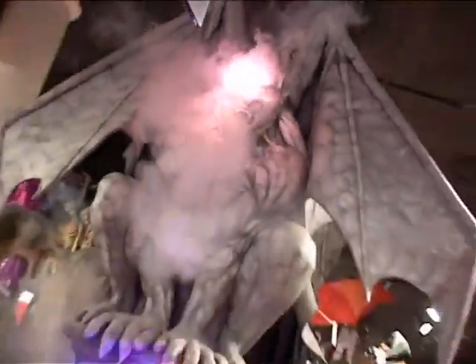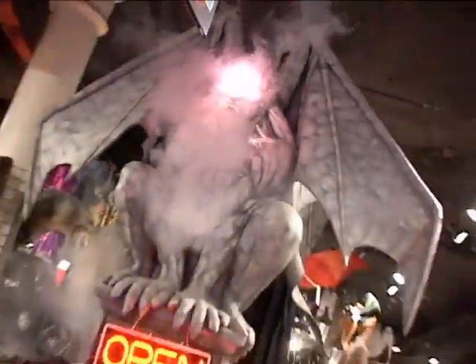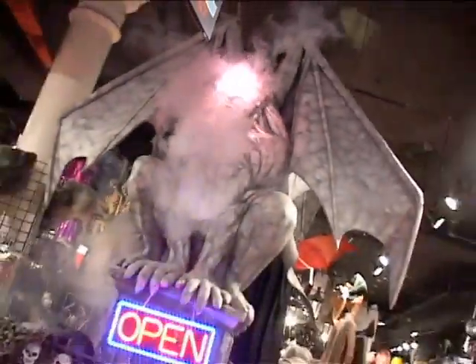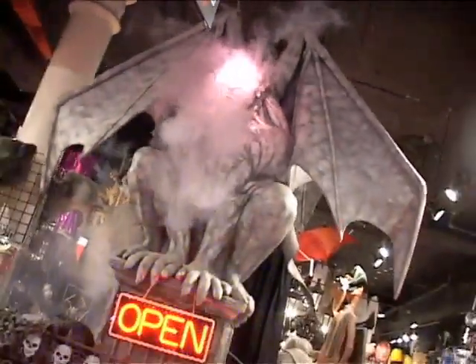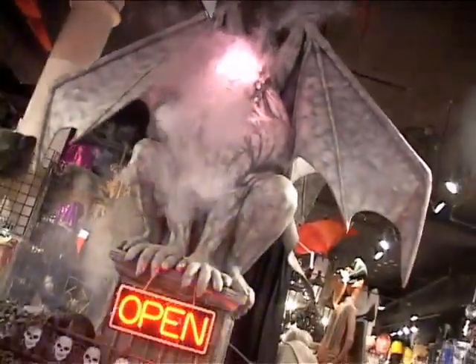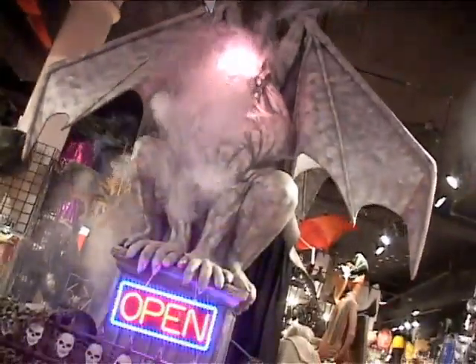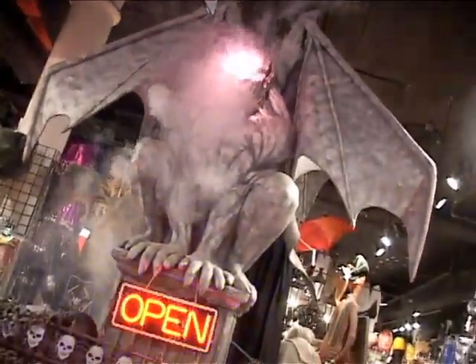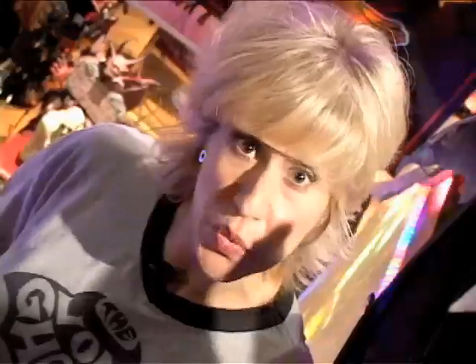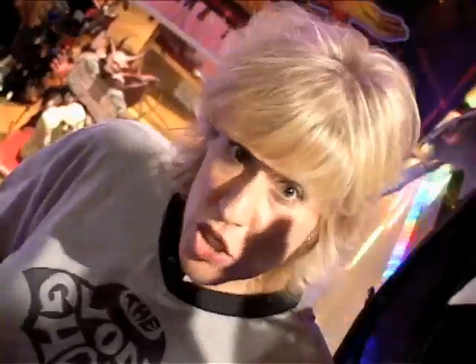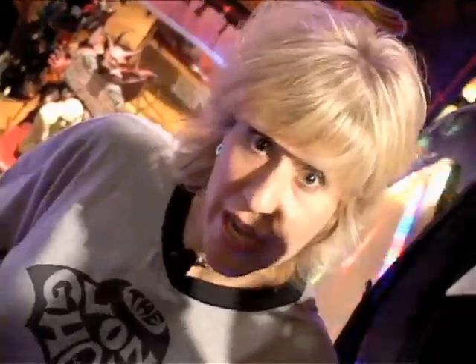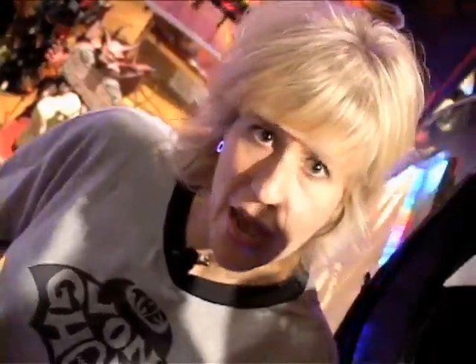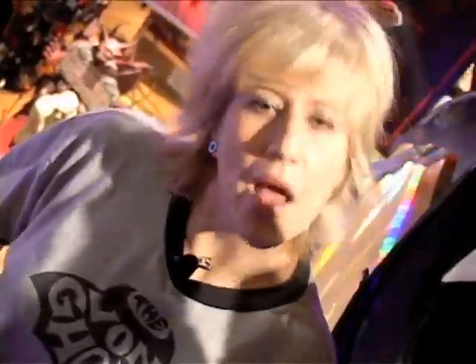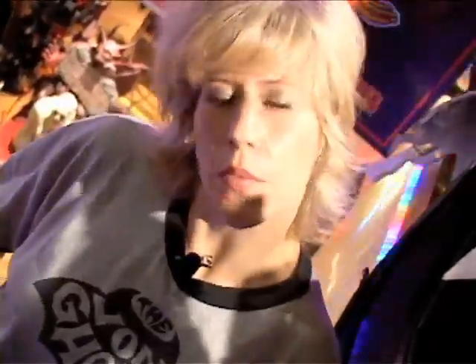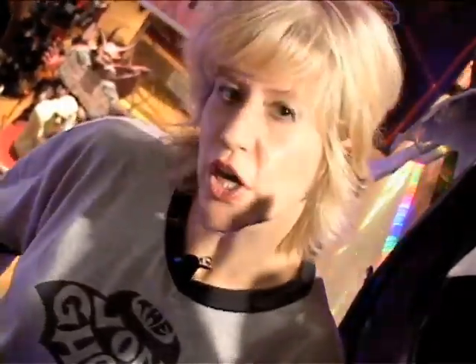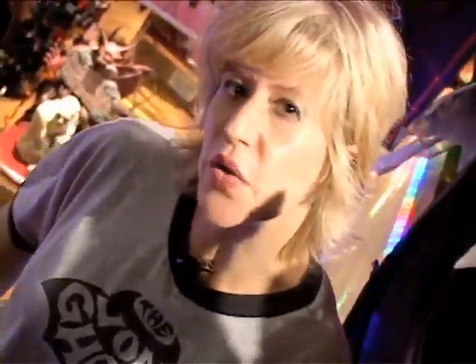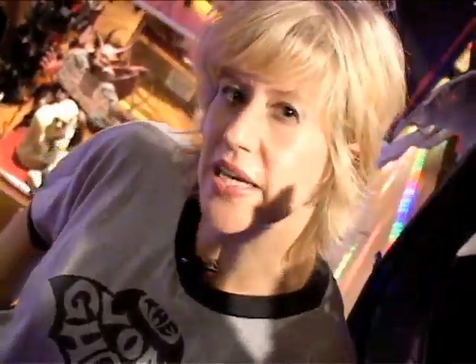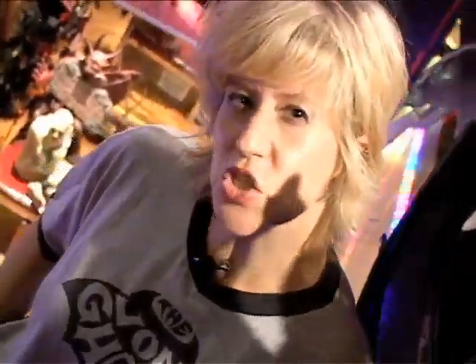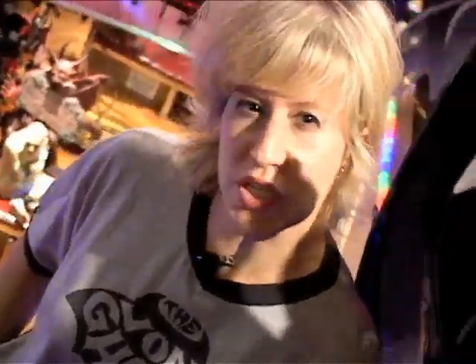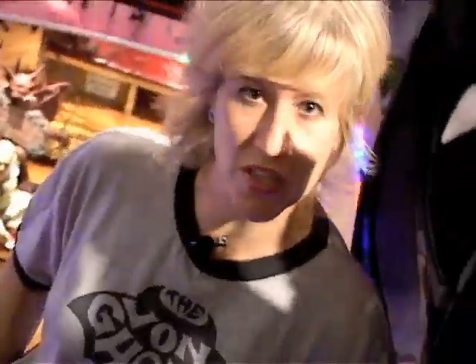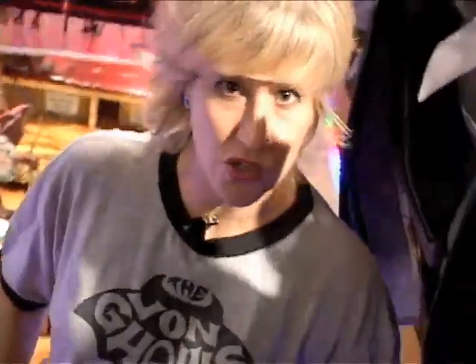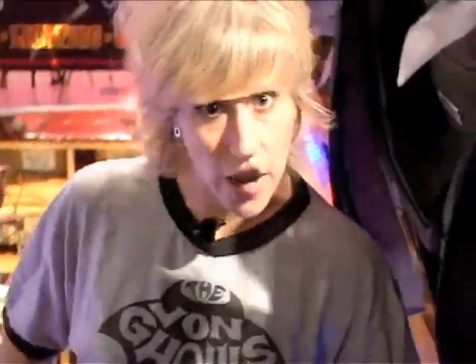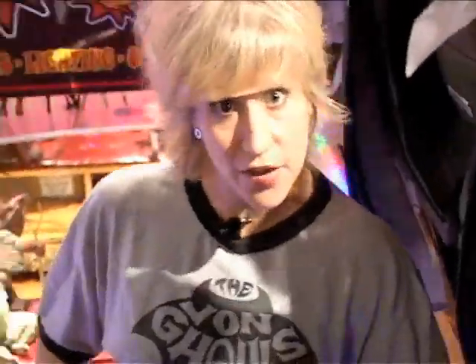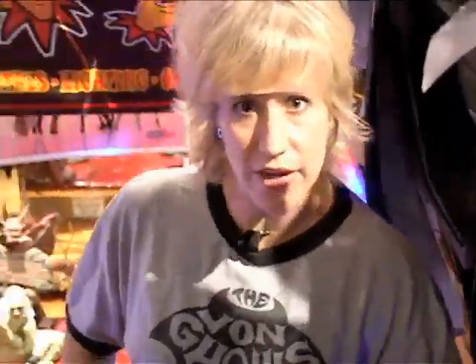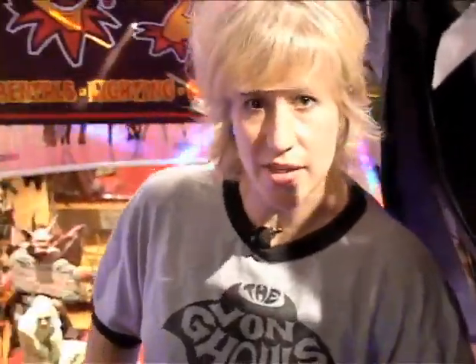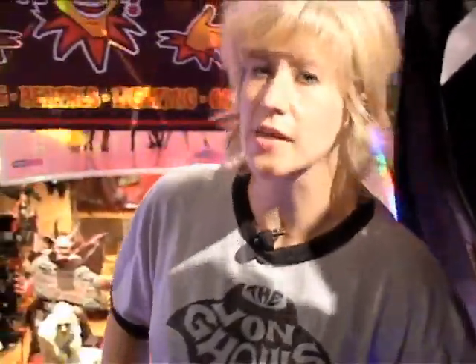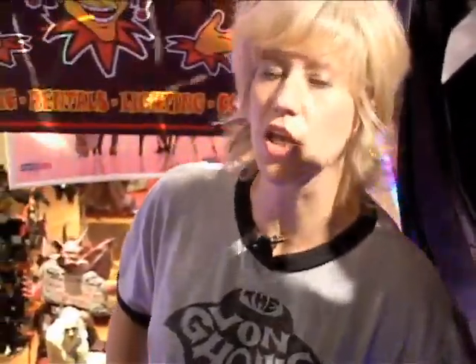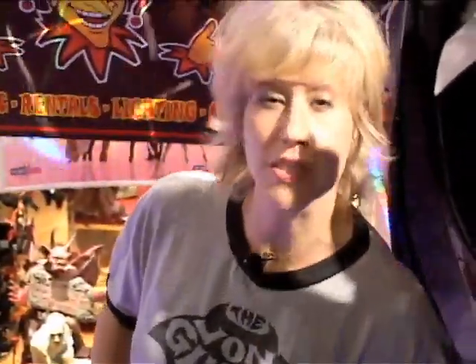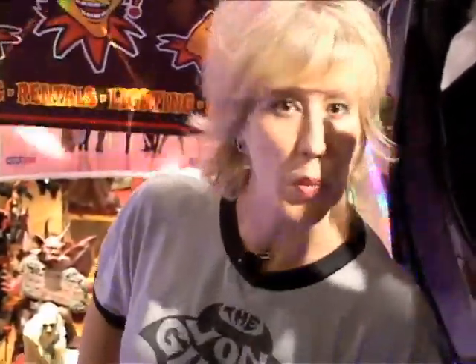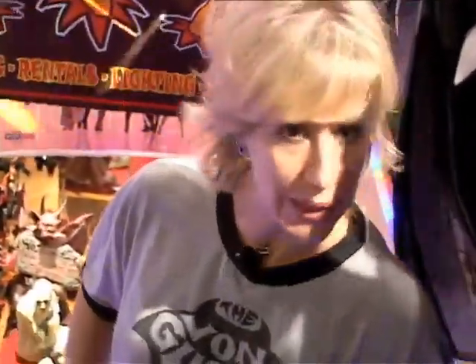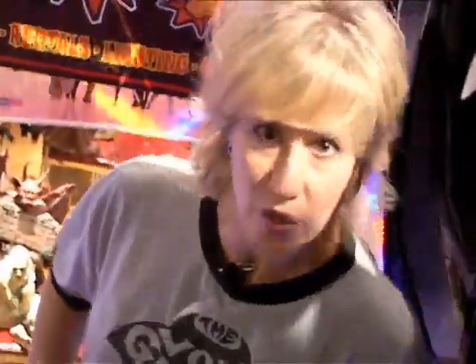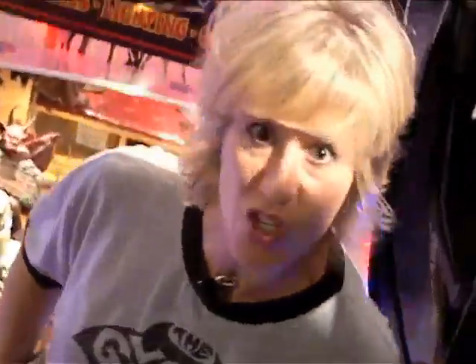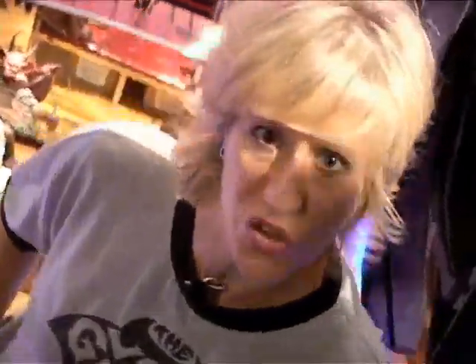We're here at Halloween Adventures. We're going to check it out and then we're going to go next door to their store Gothic Renaissance and look at some really great jewelry.